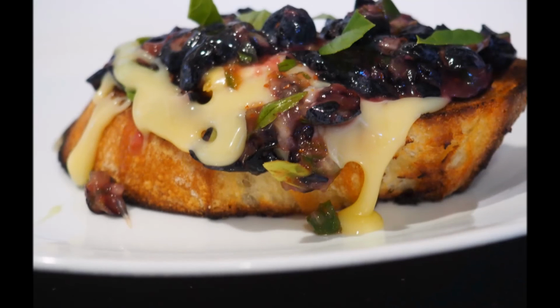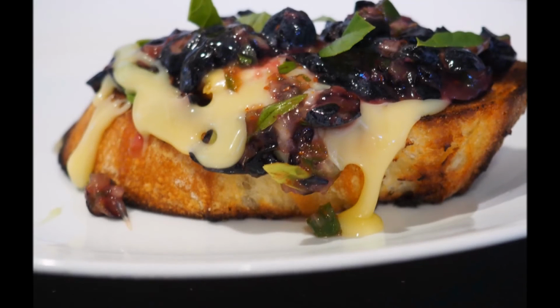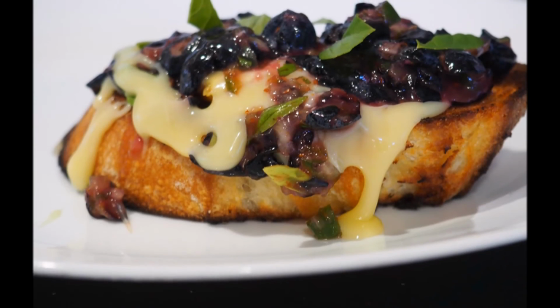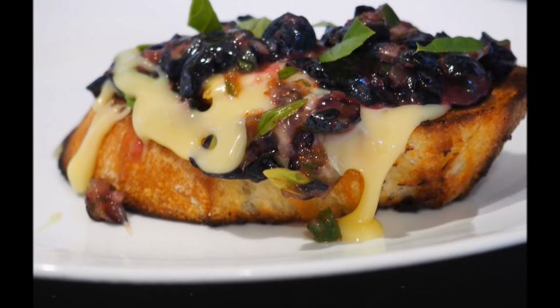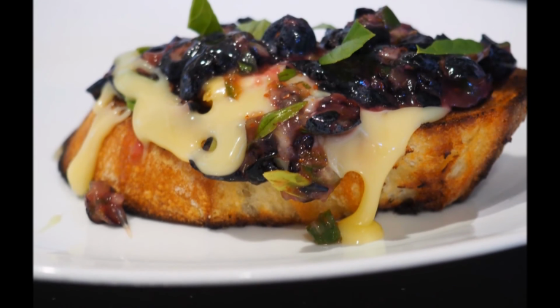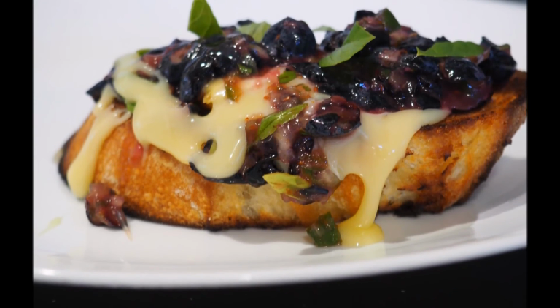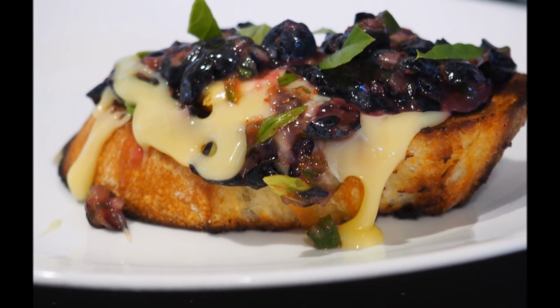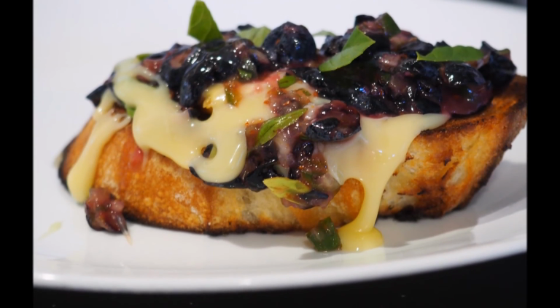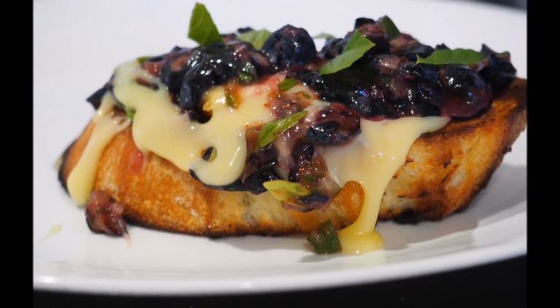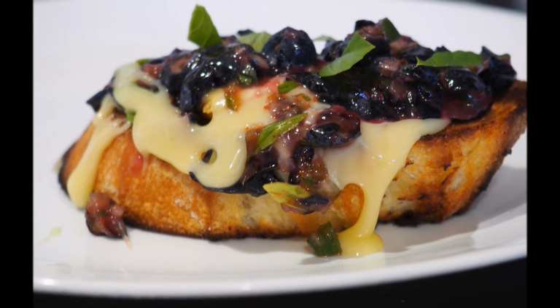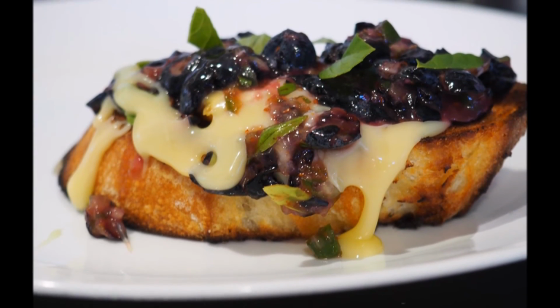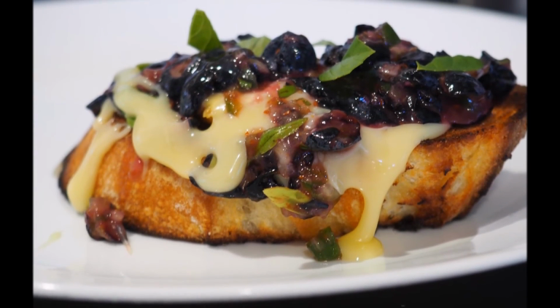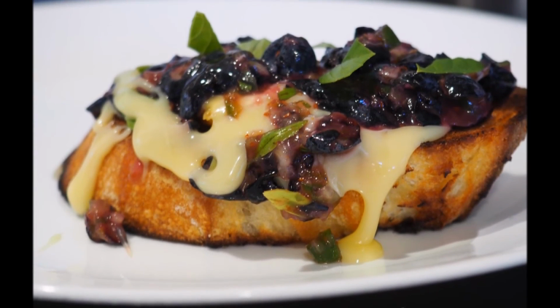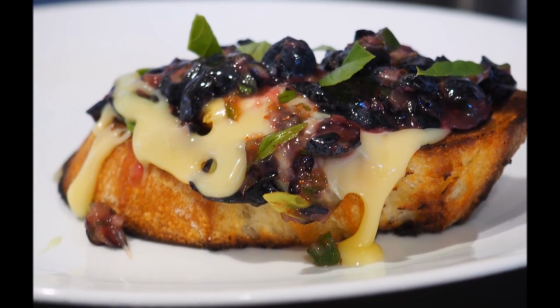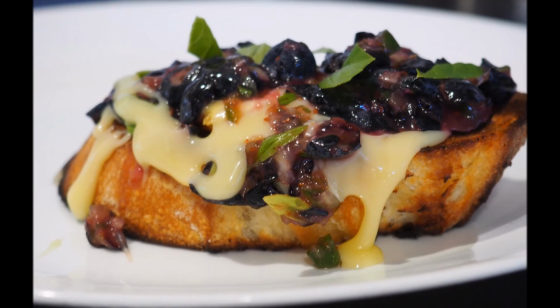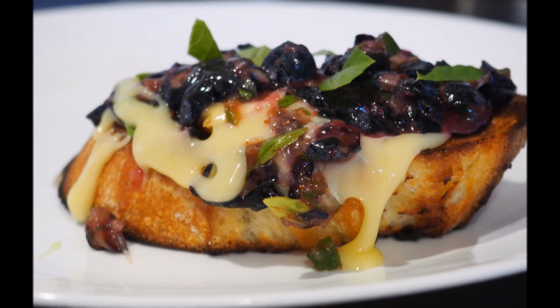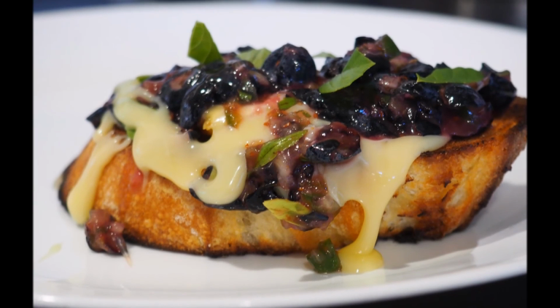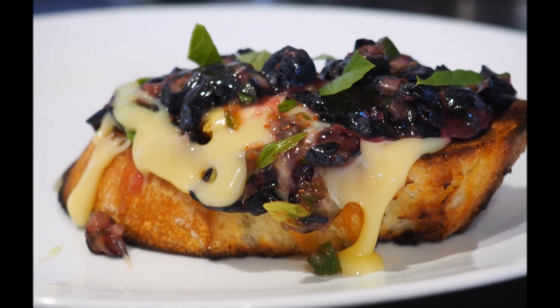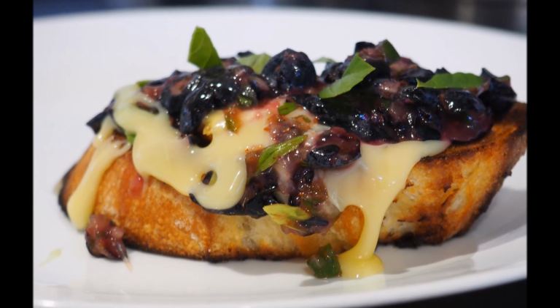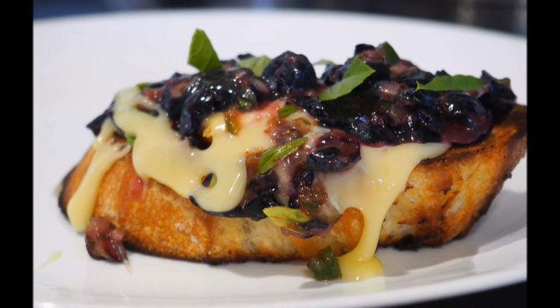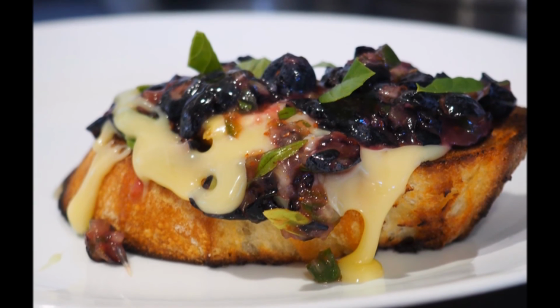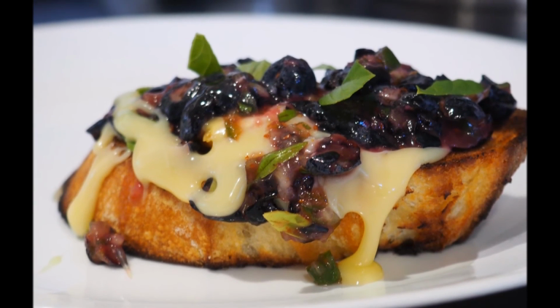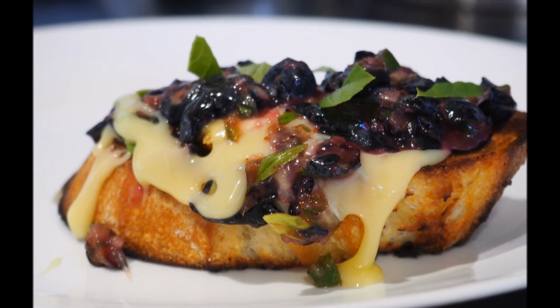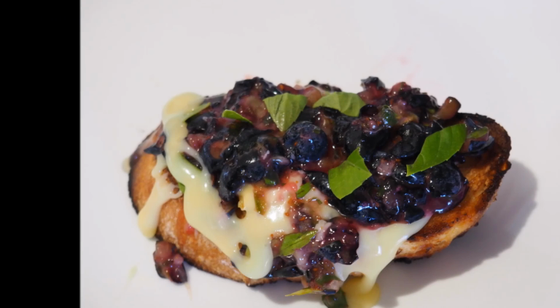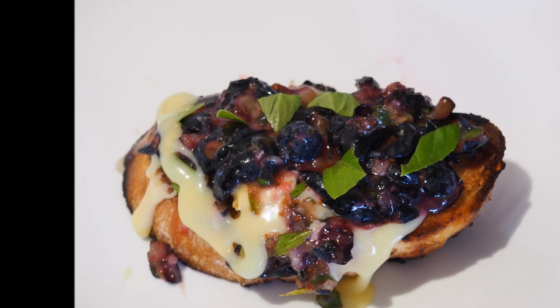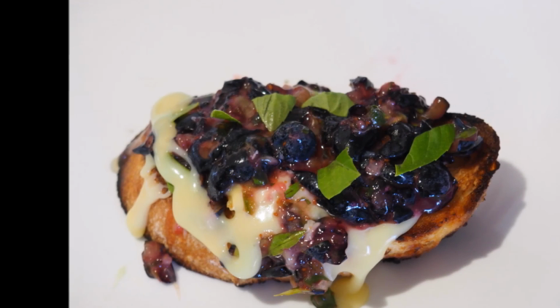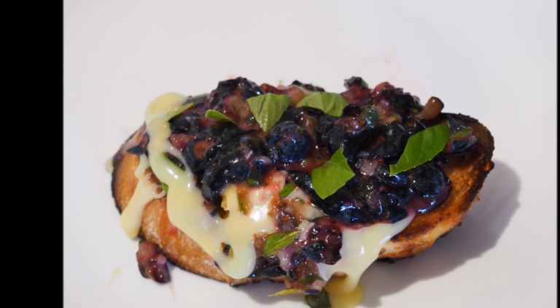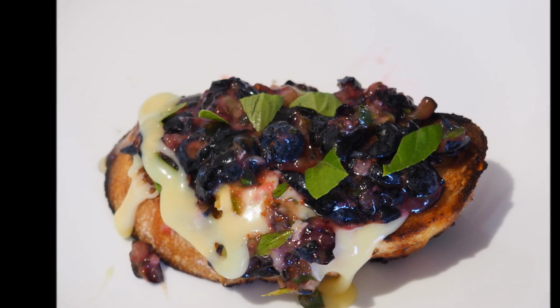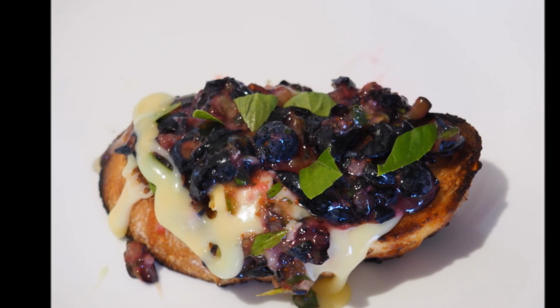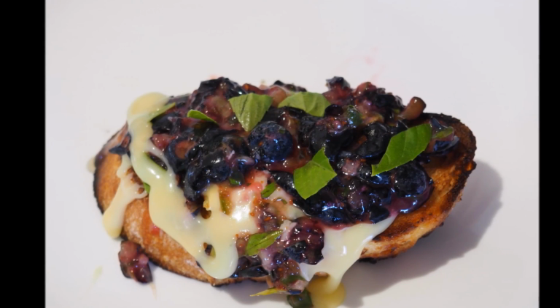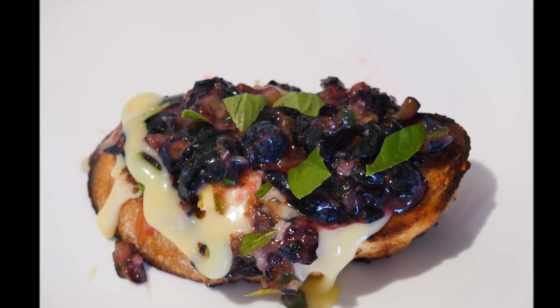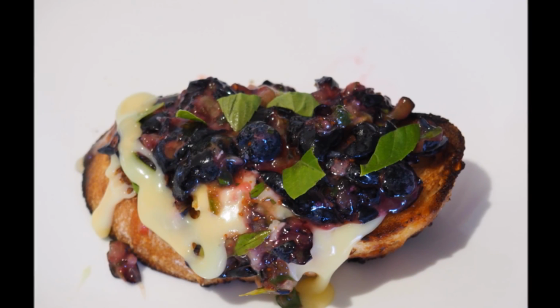There you have it guys. That's your smoked brie blueberry smash. Try it out at your next party.